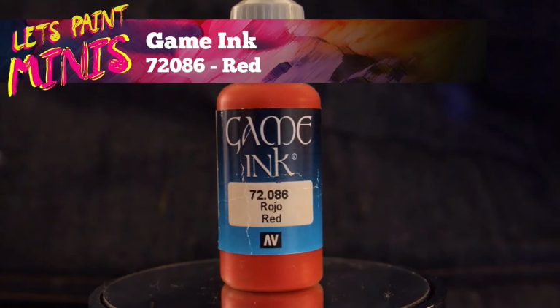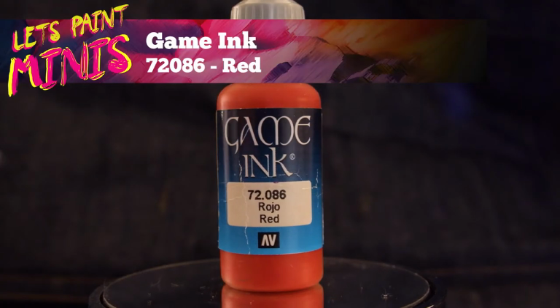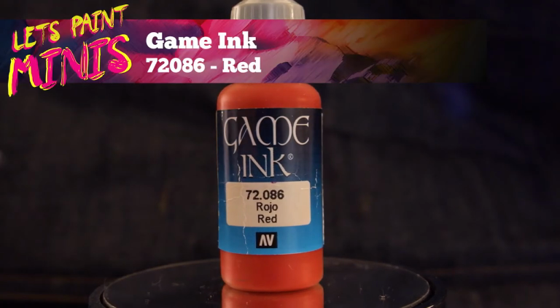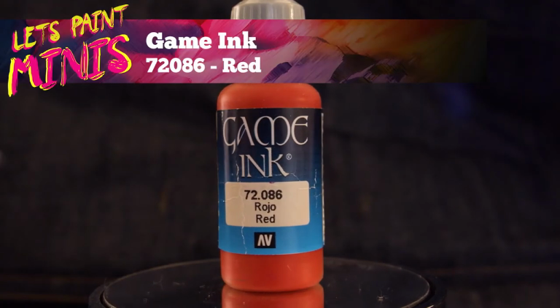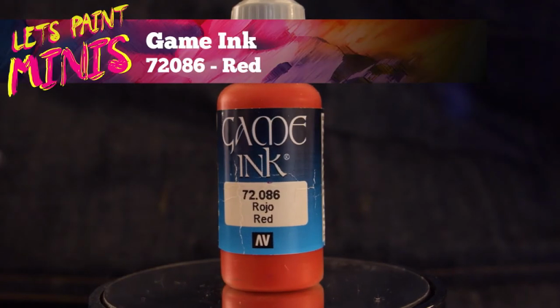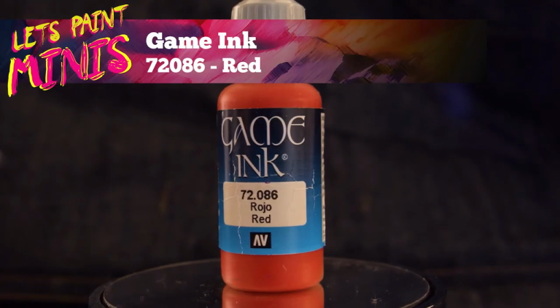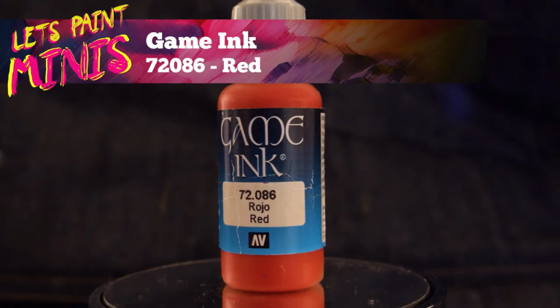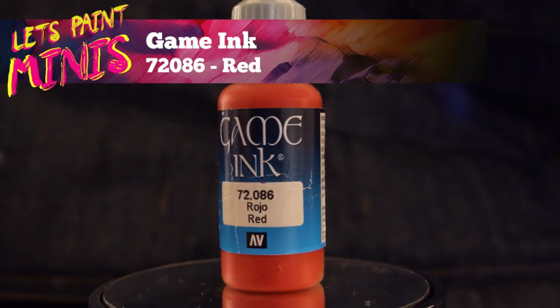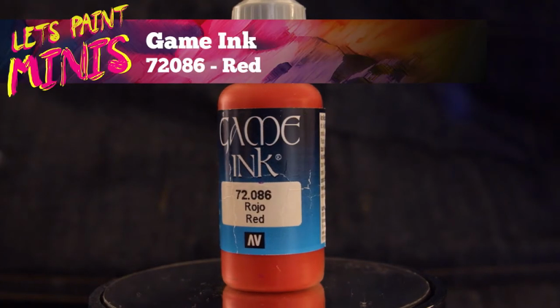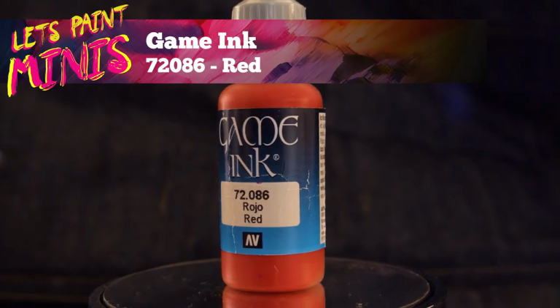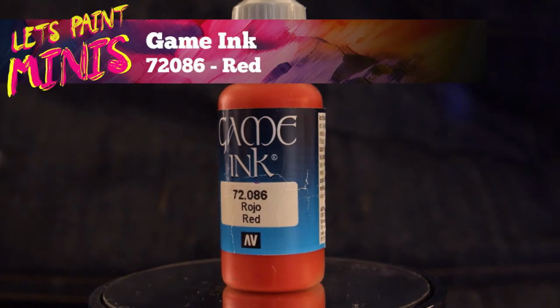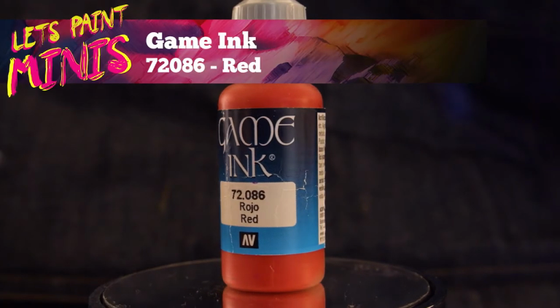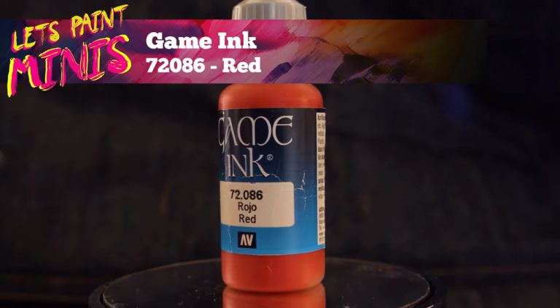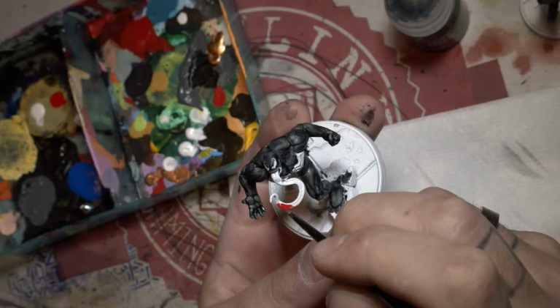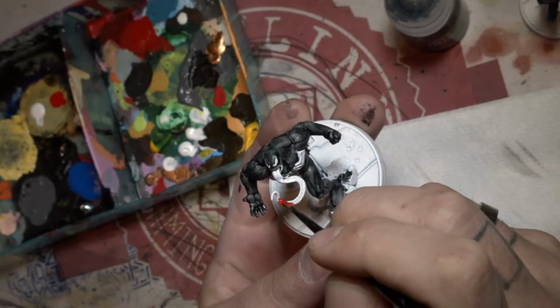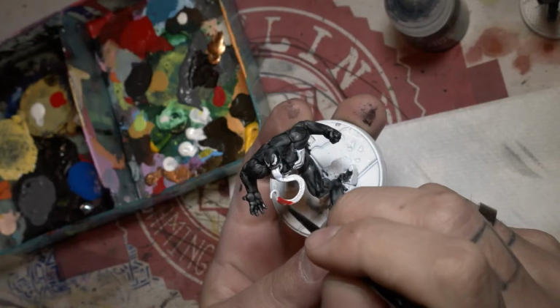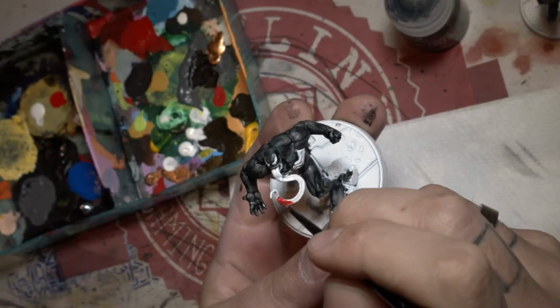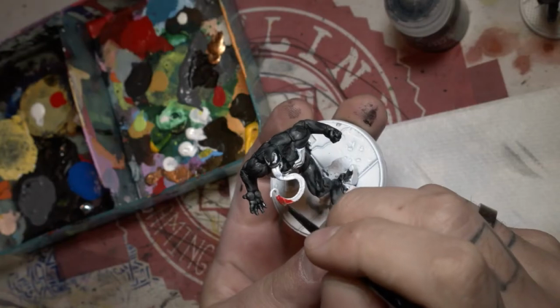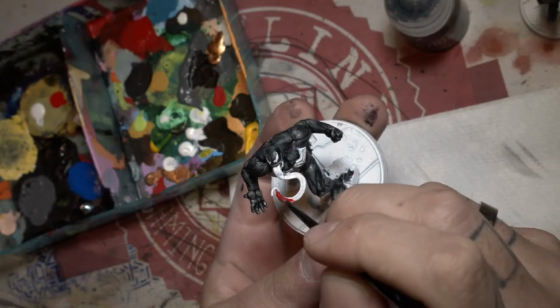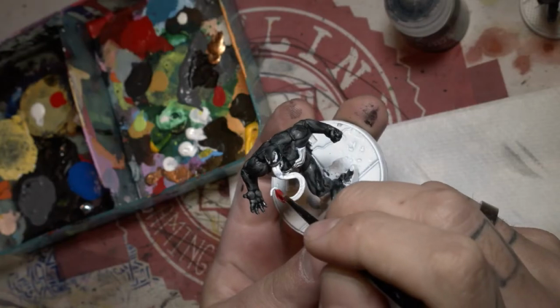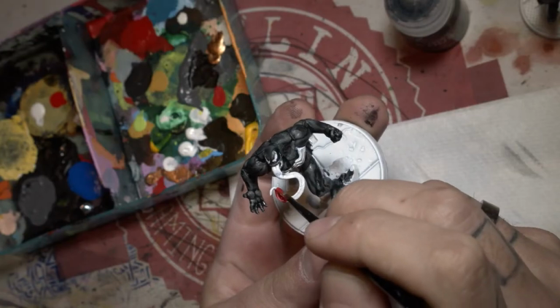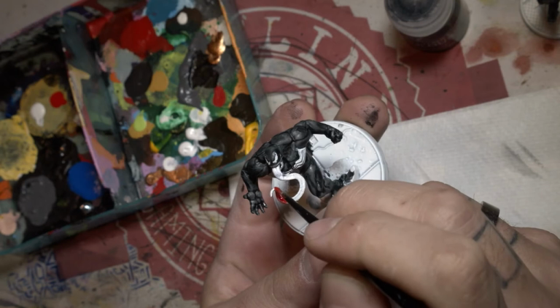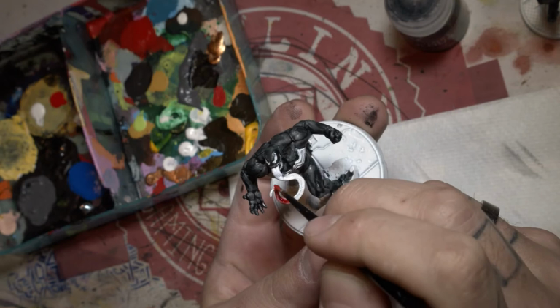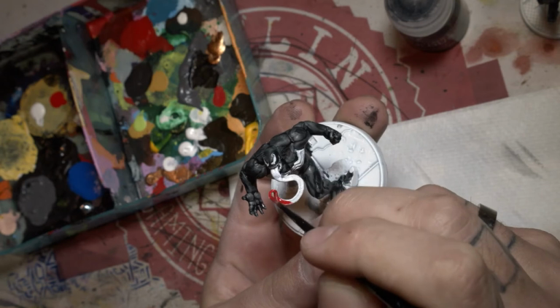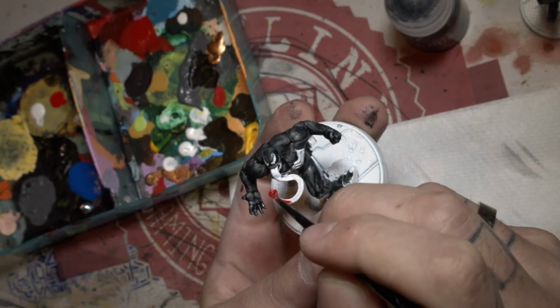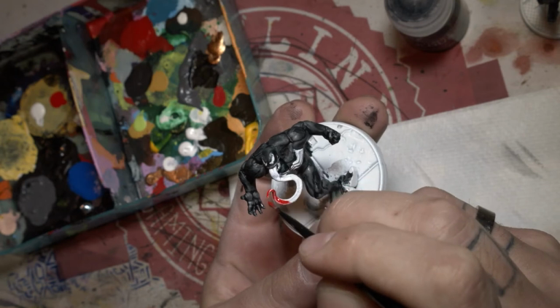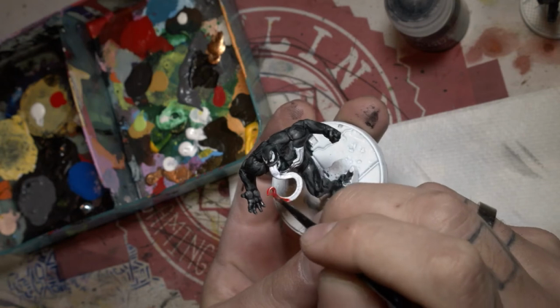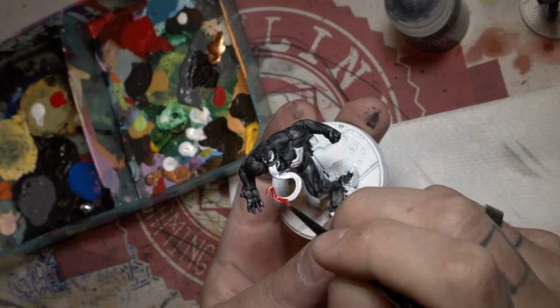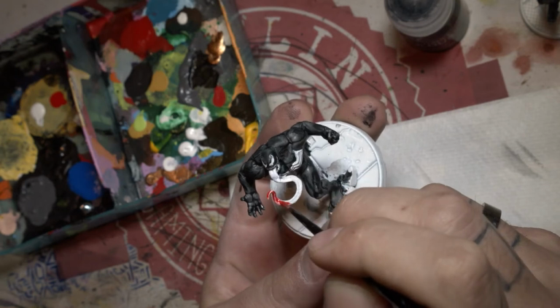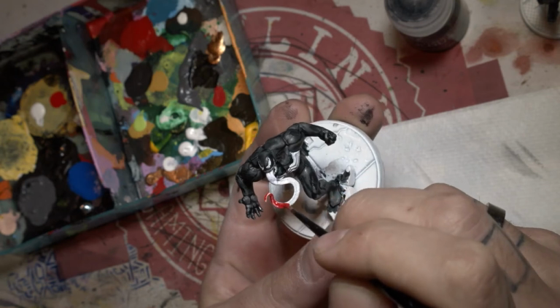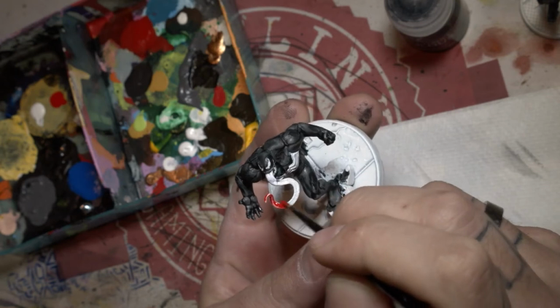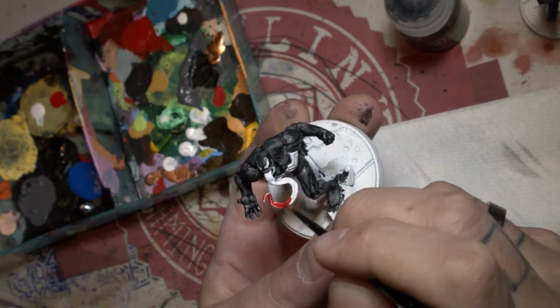Now we've got some red ink and we are going to paint him home.